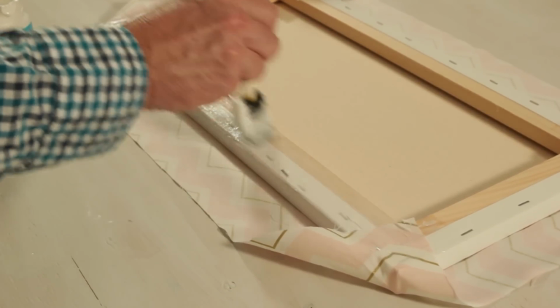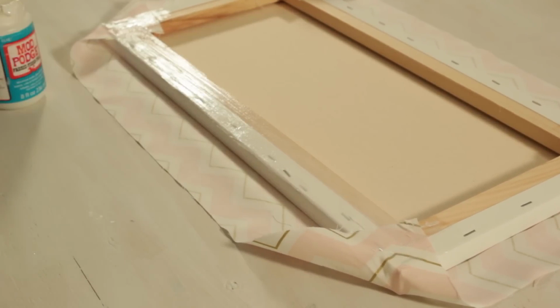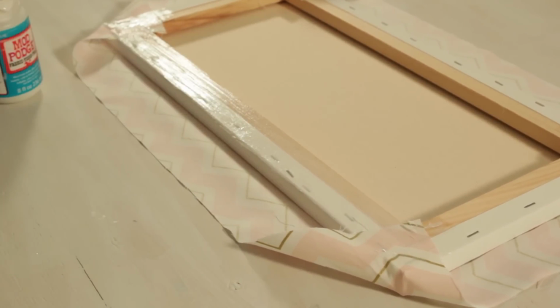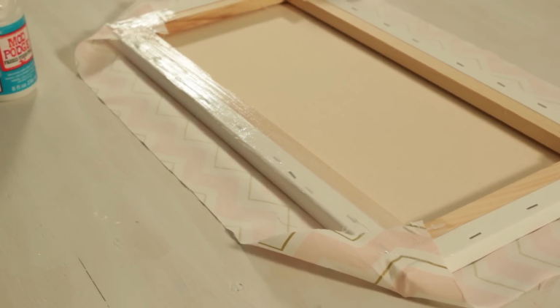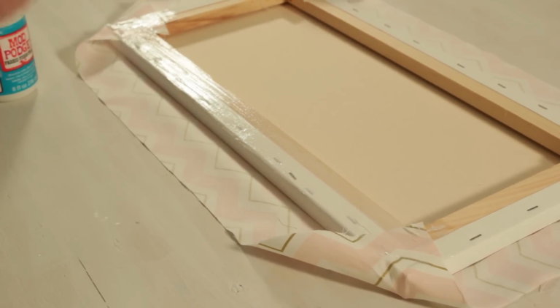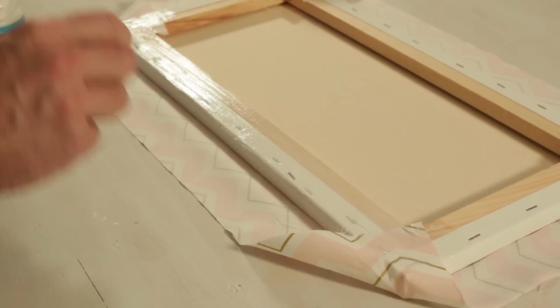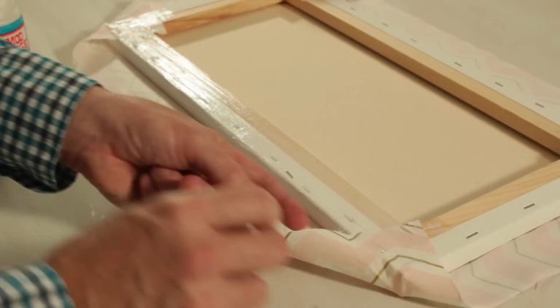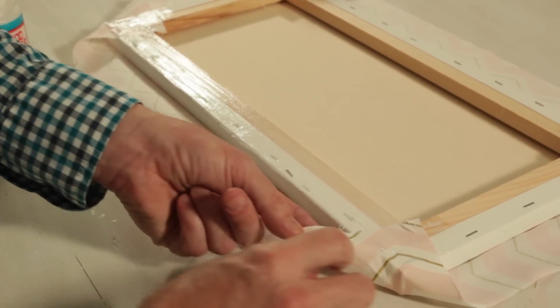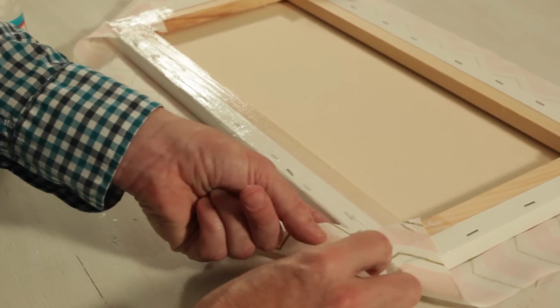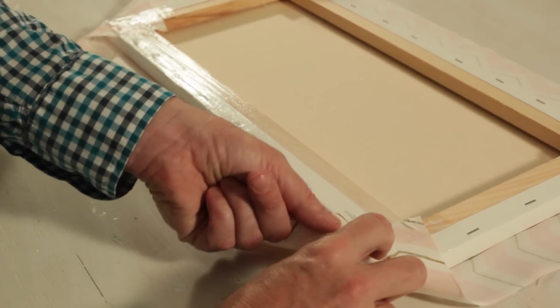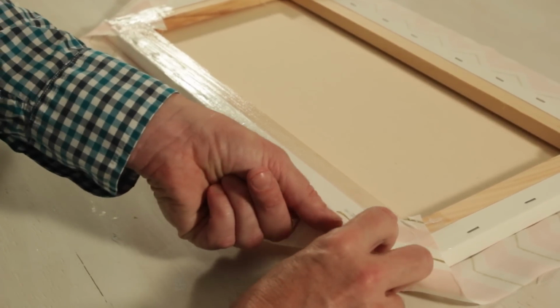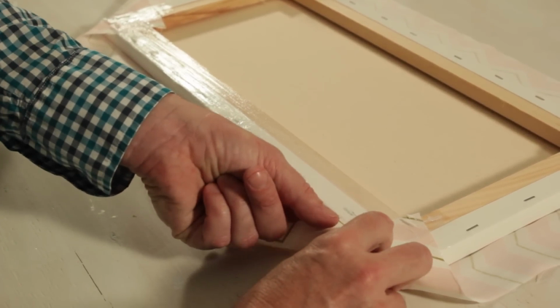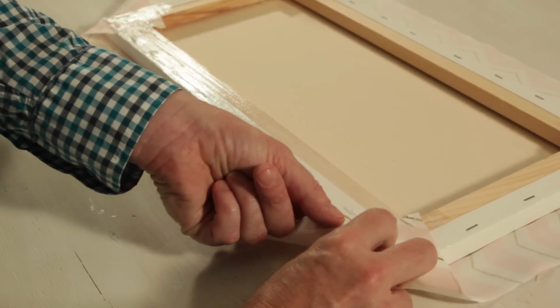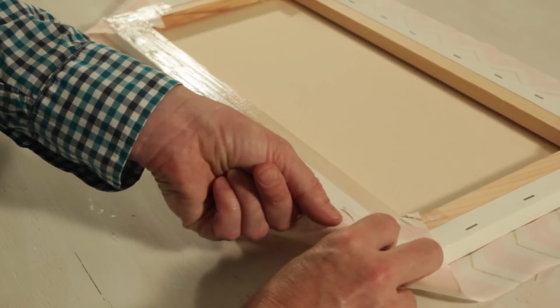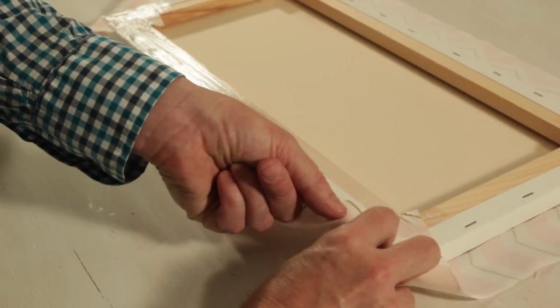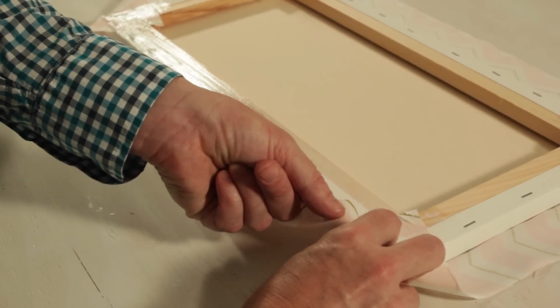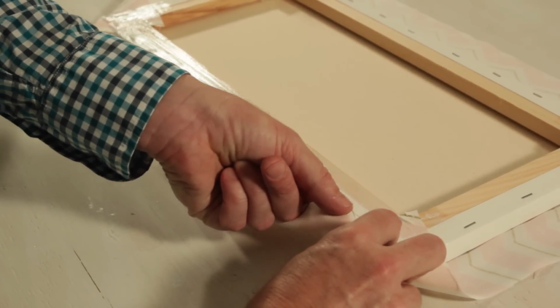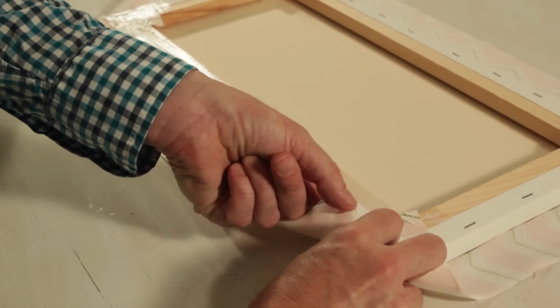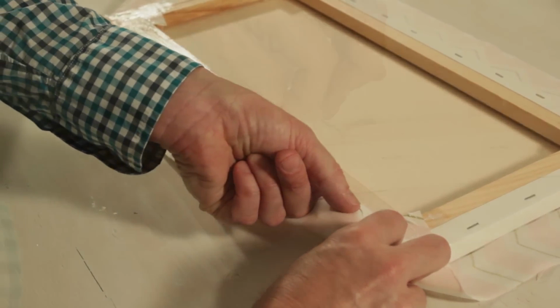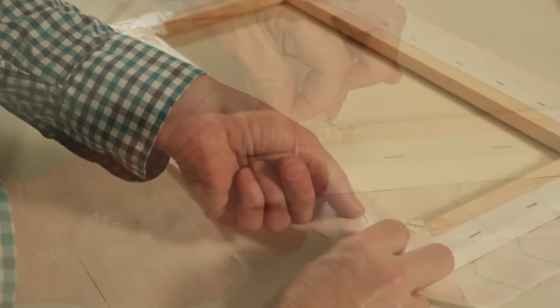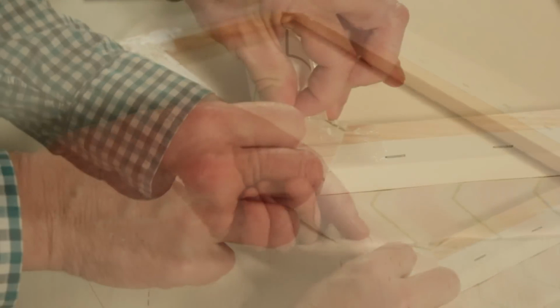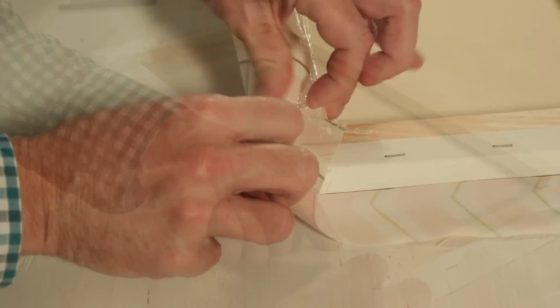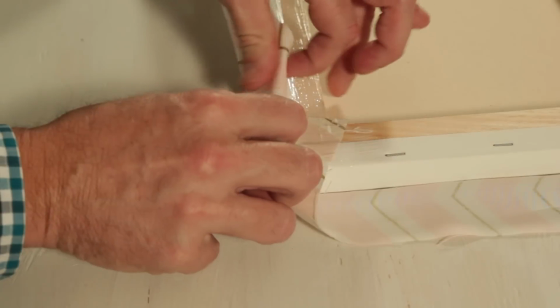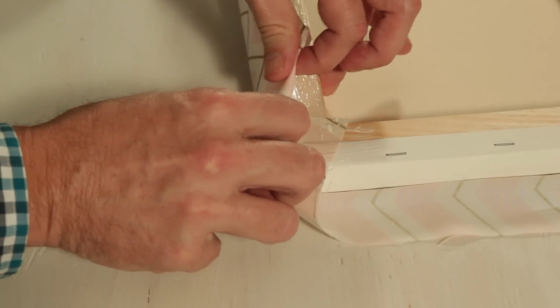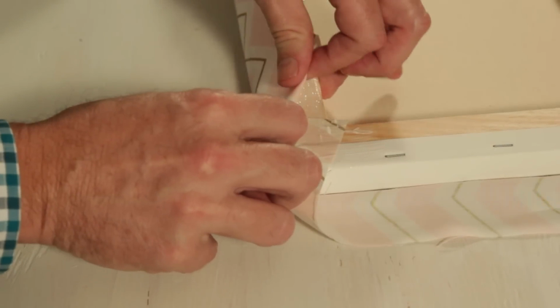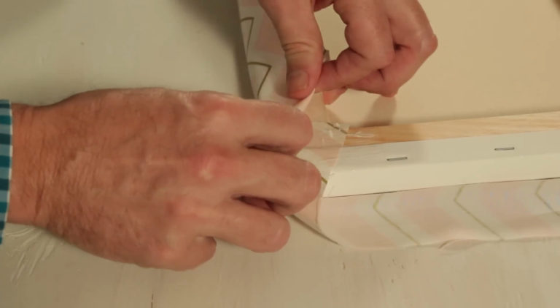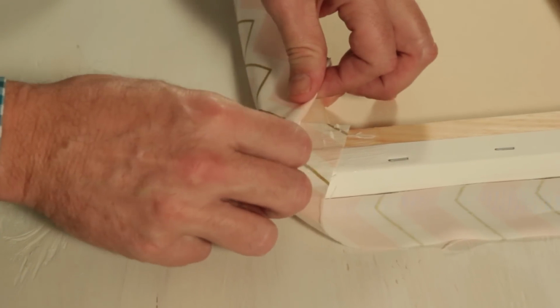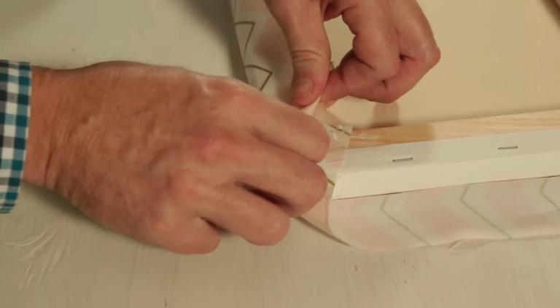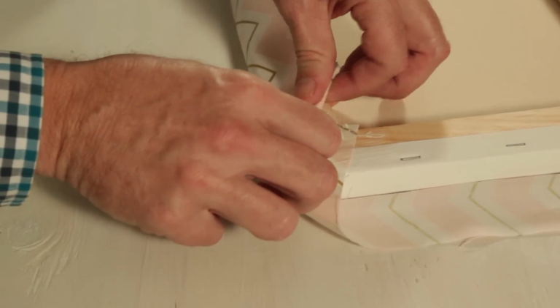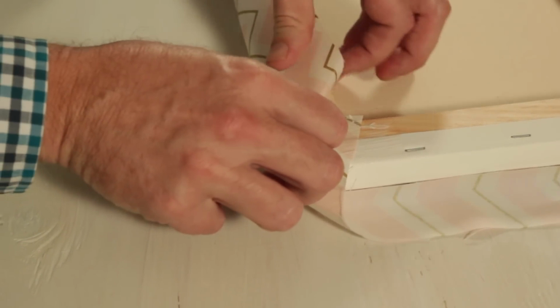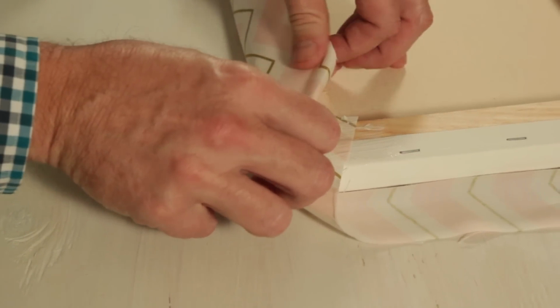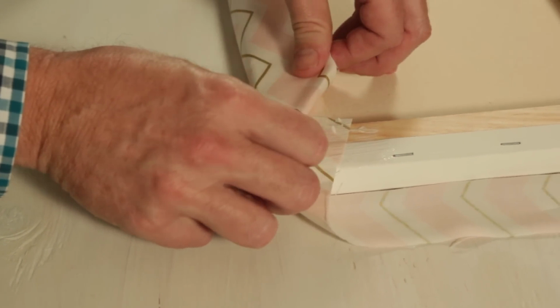Apply more Mod Podge along all edges of the frame, and fold up and press to secure.